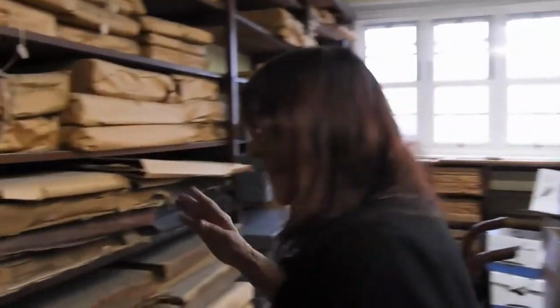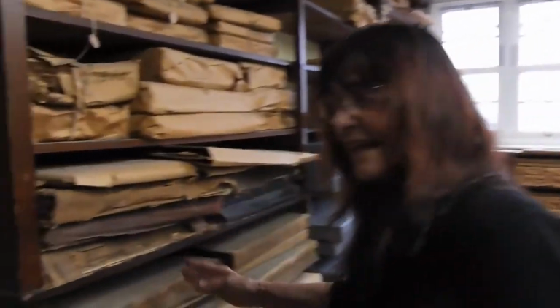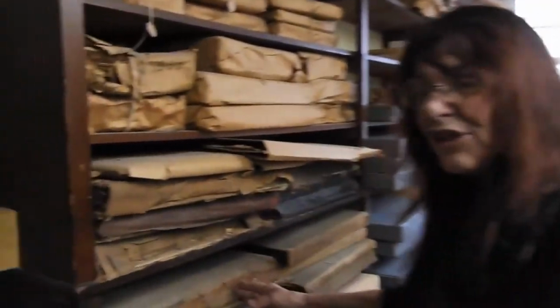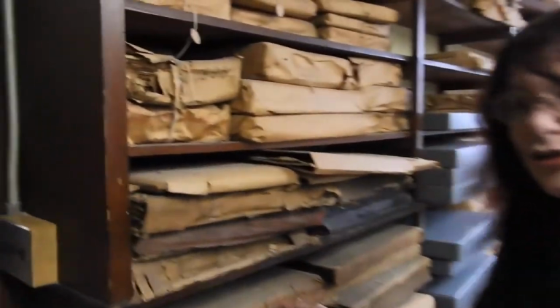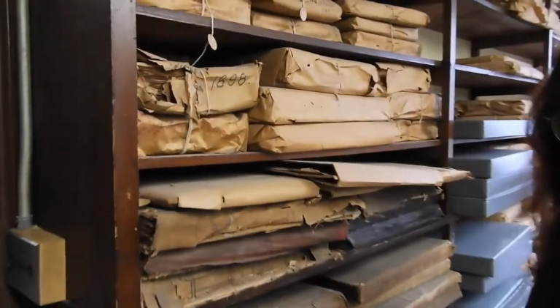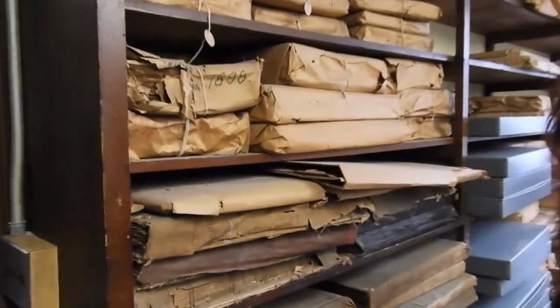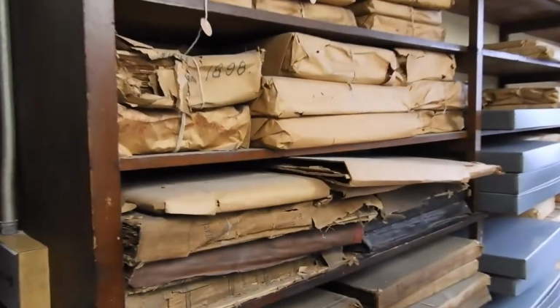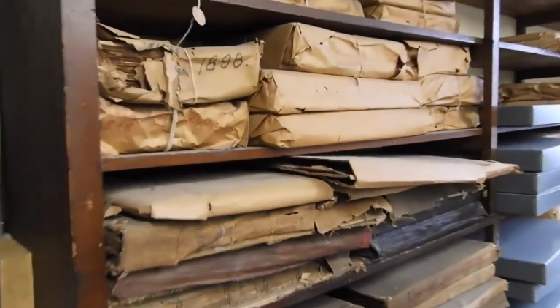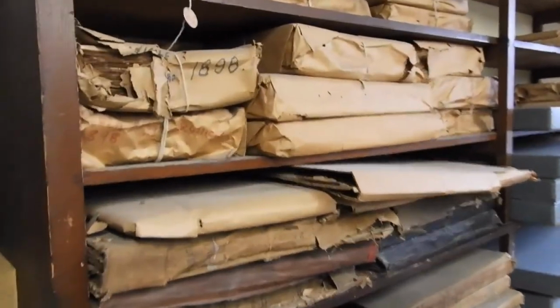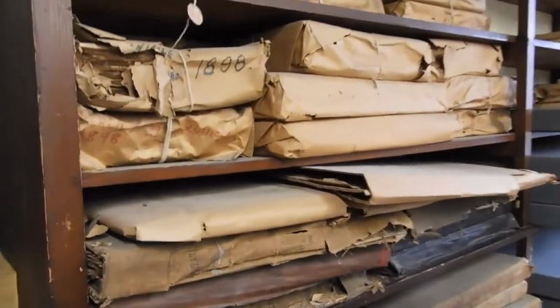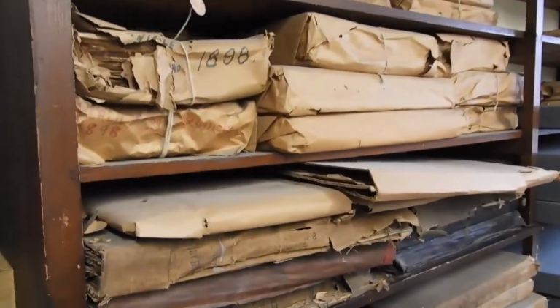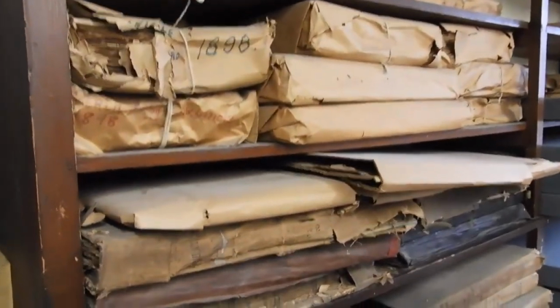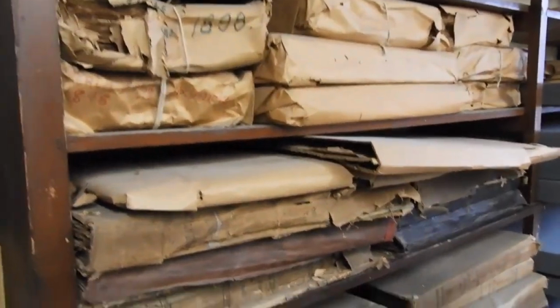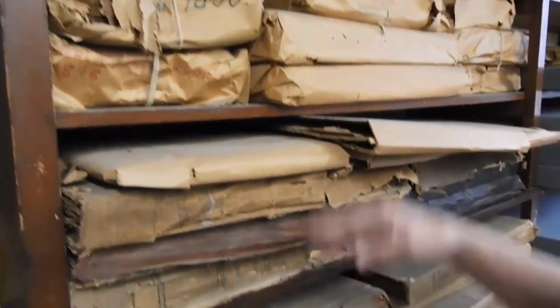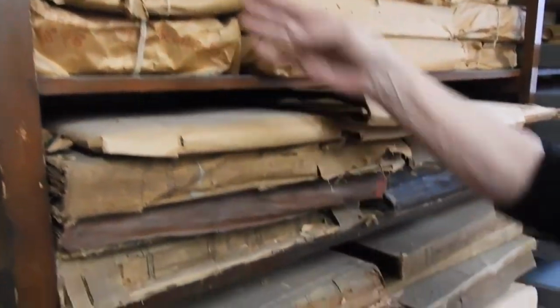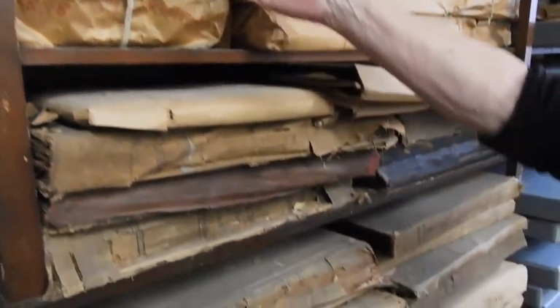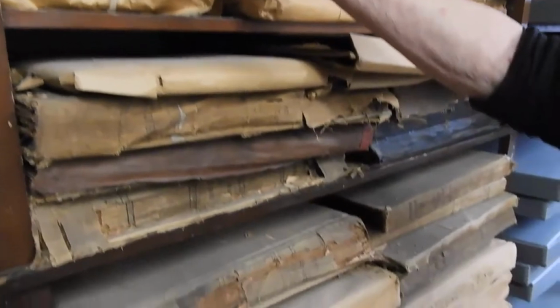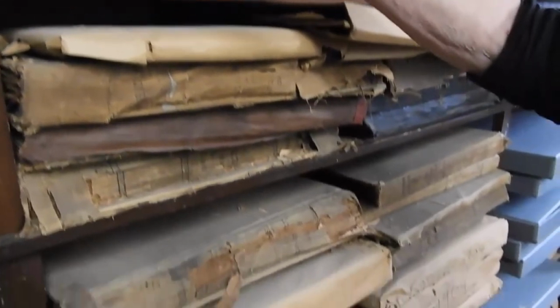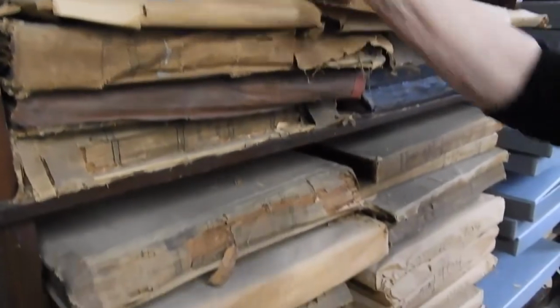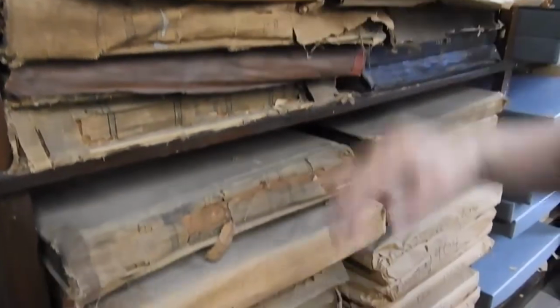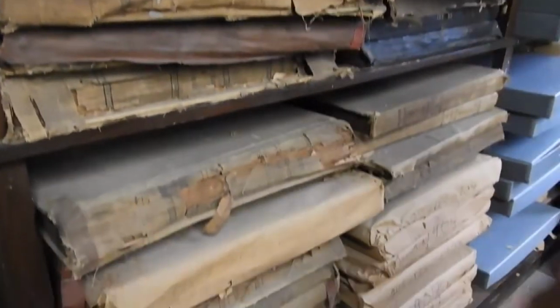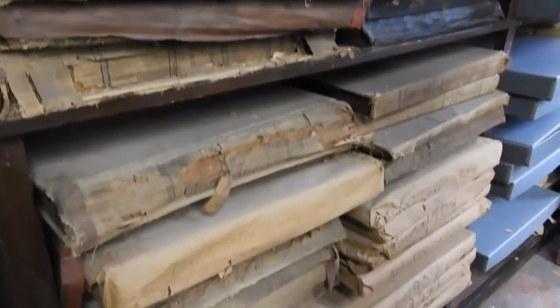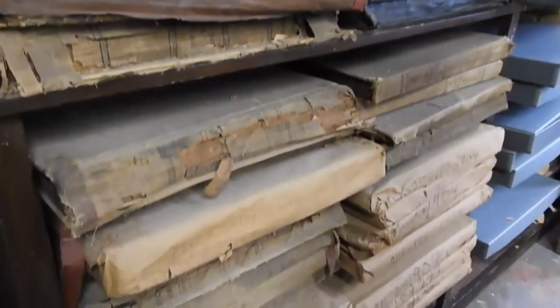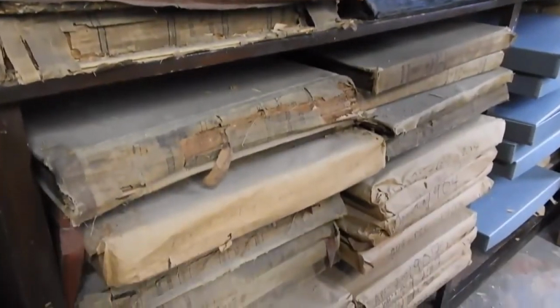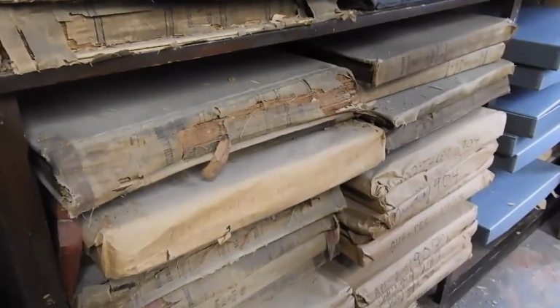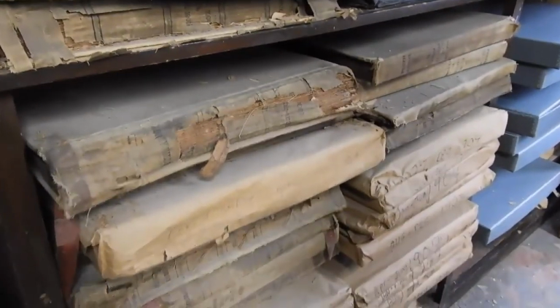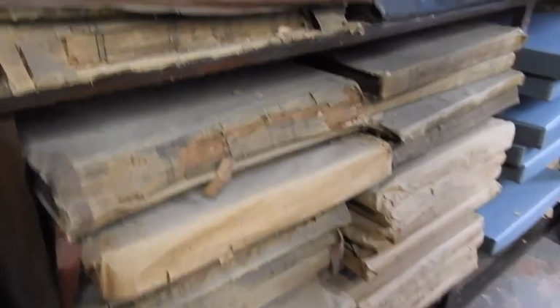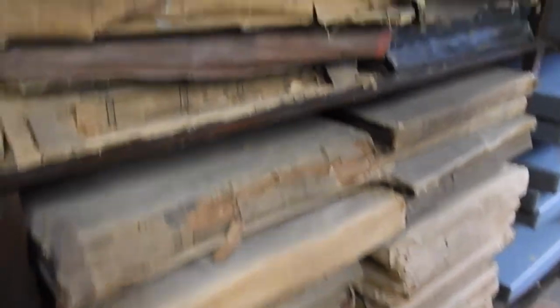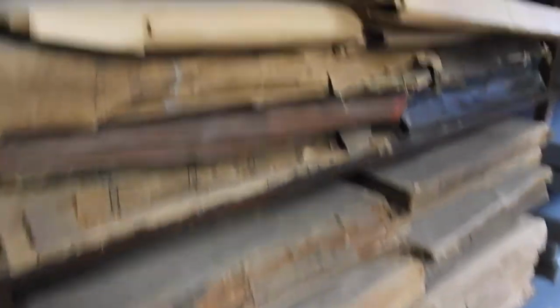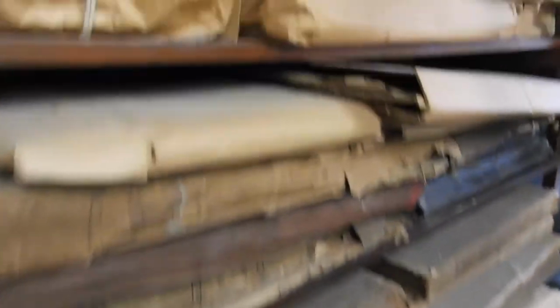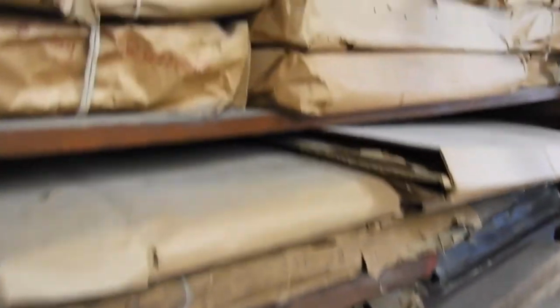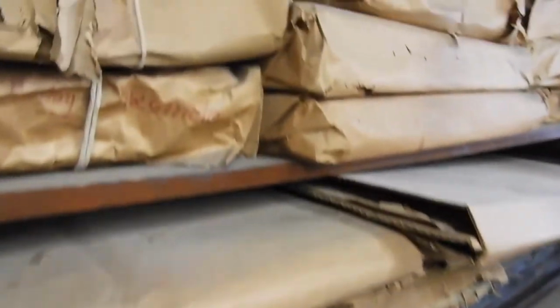These are newspapers that go back to 1898, even 1897.